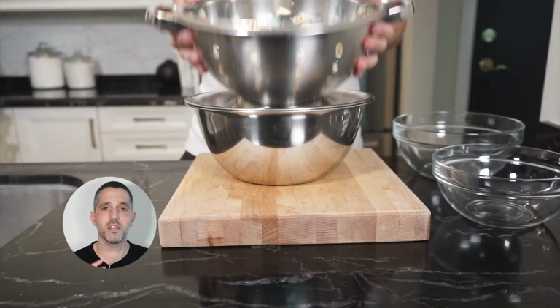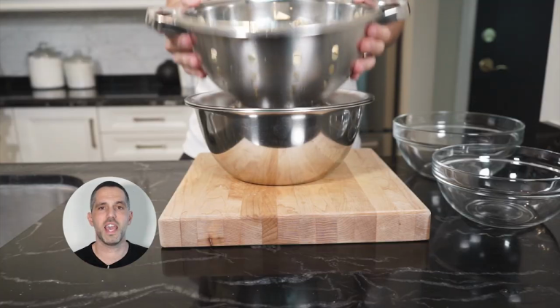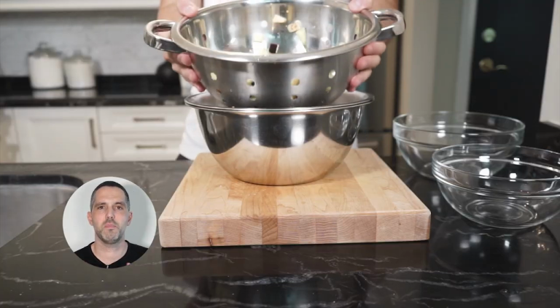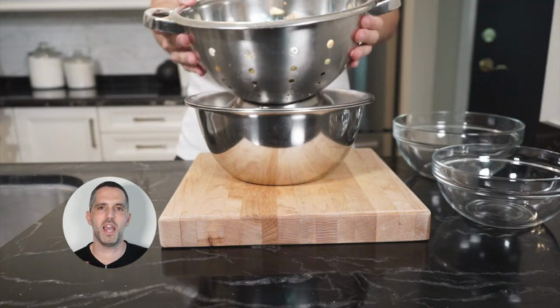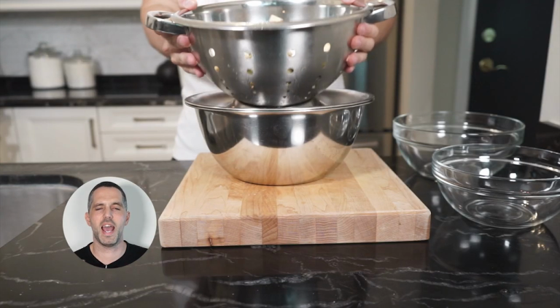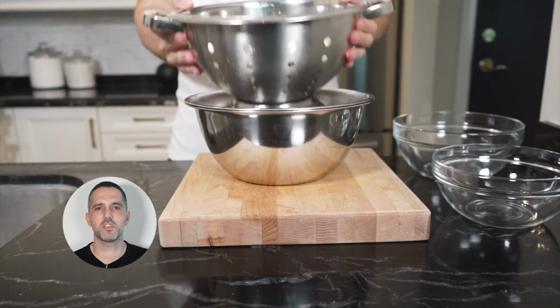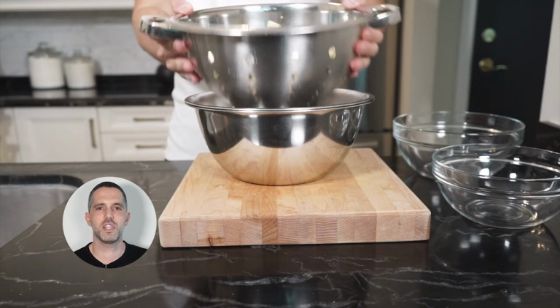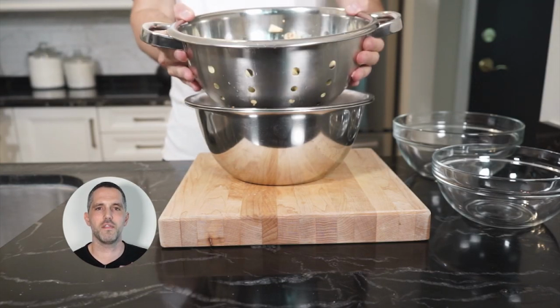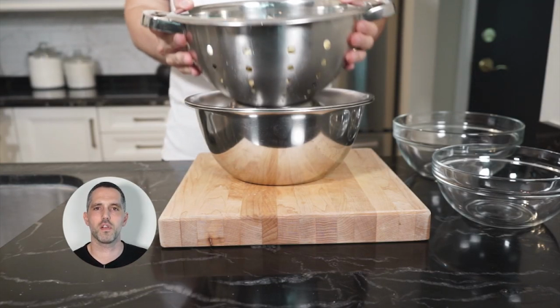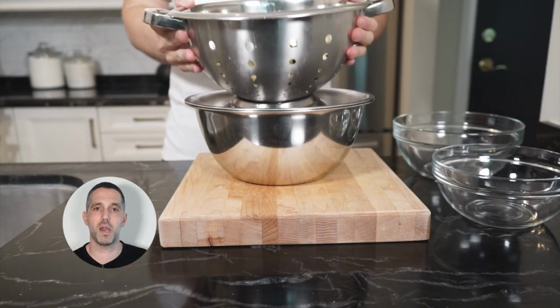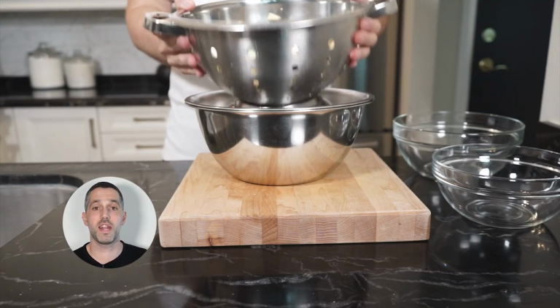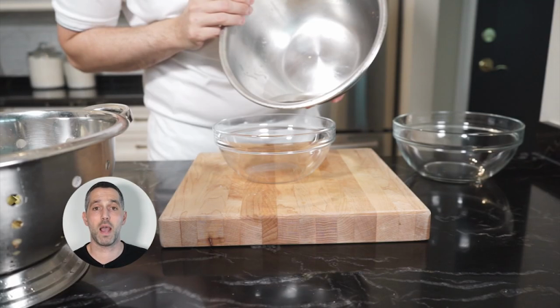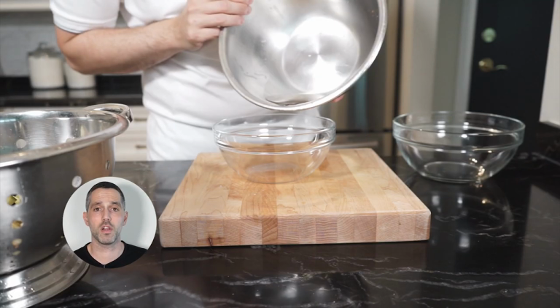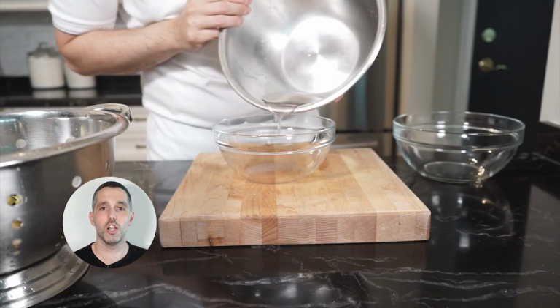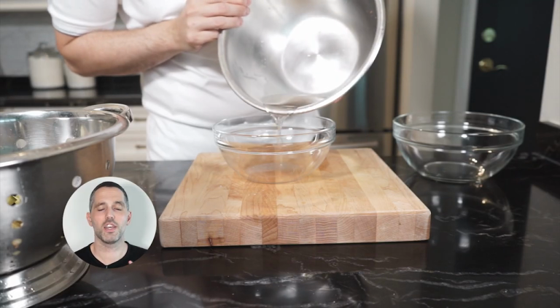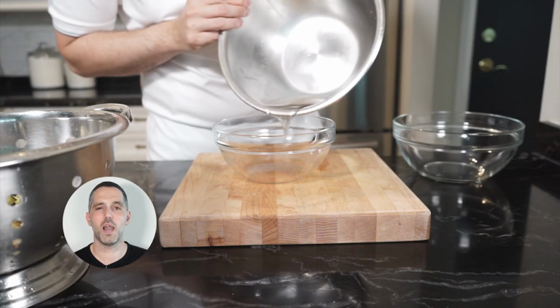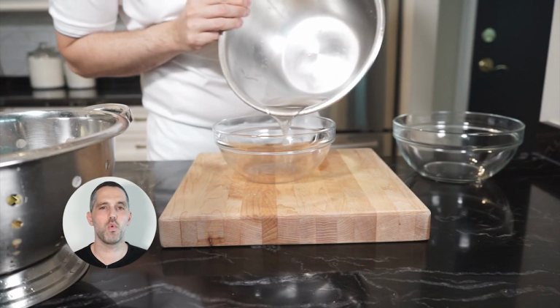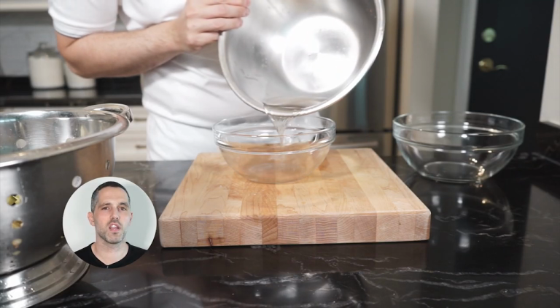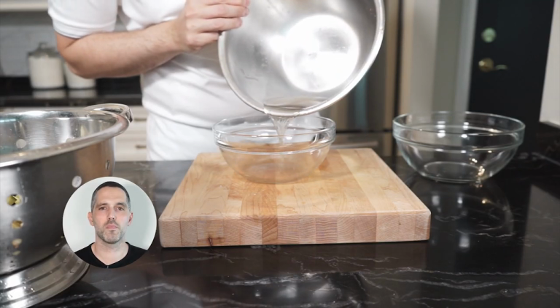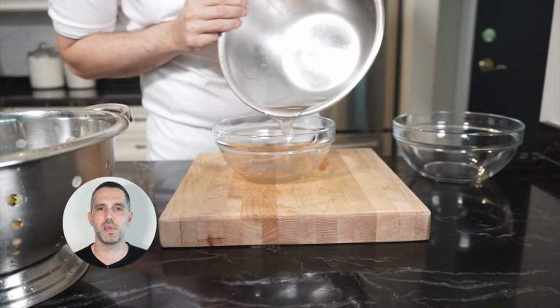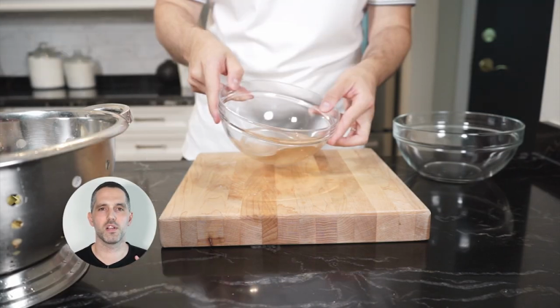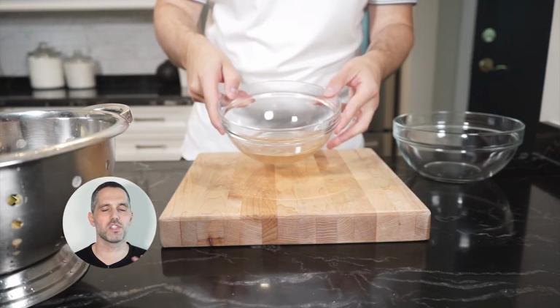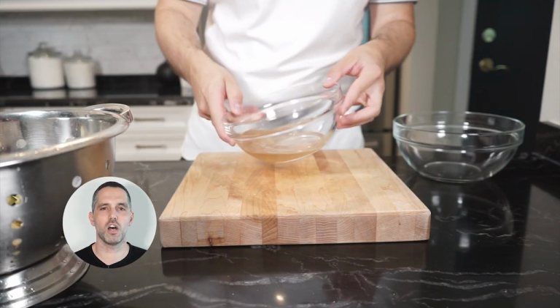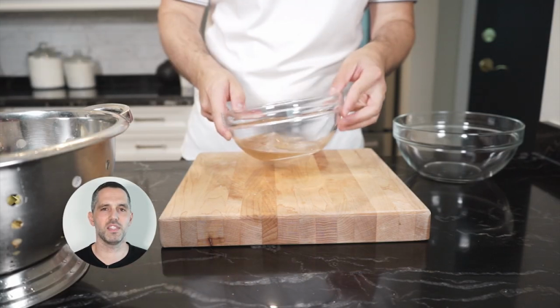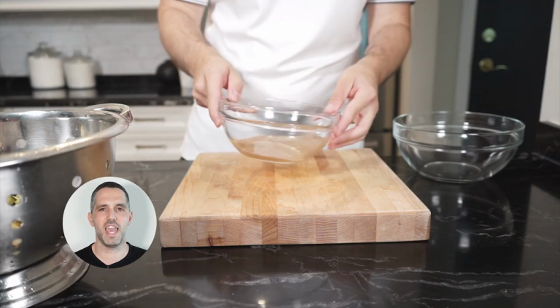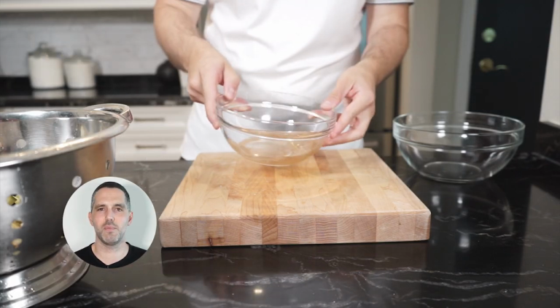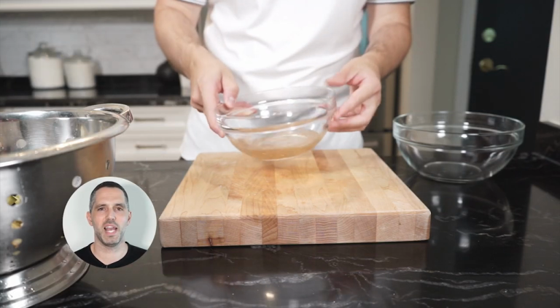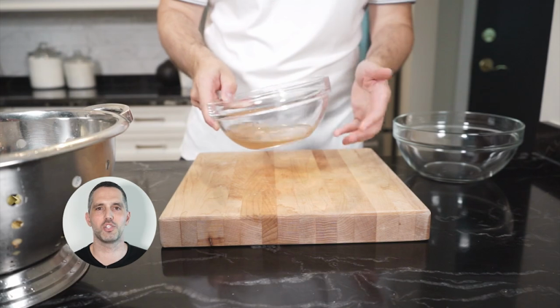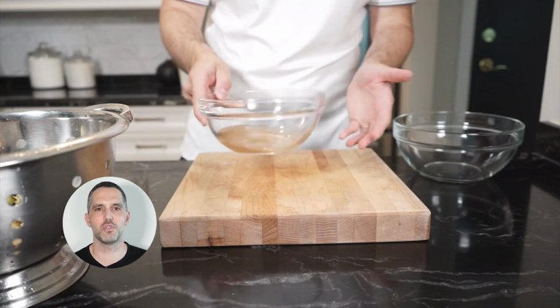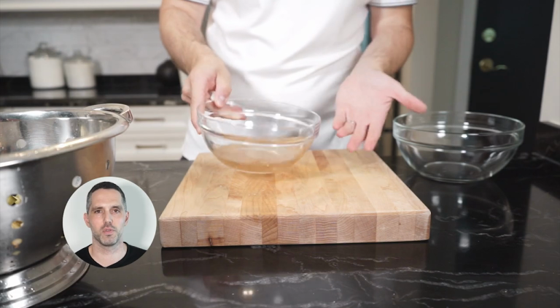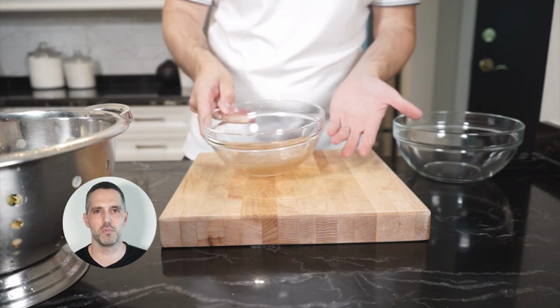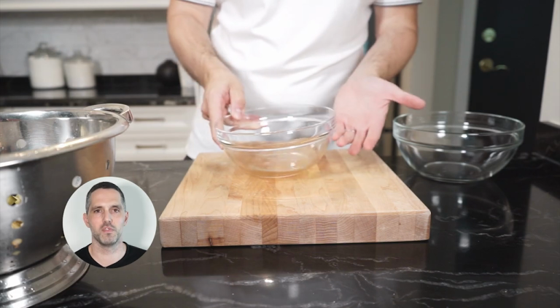Here's the eggplant after sitting for about an hour. Look at that weird, bitter, salty eggplant juice it removed.